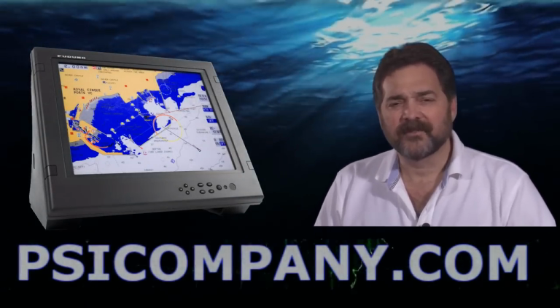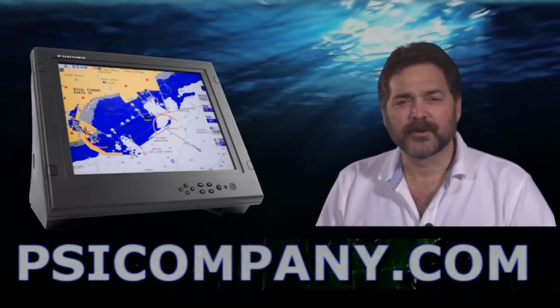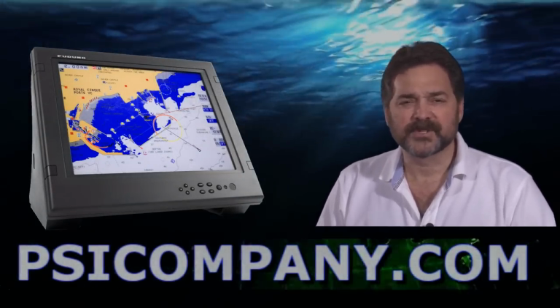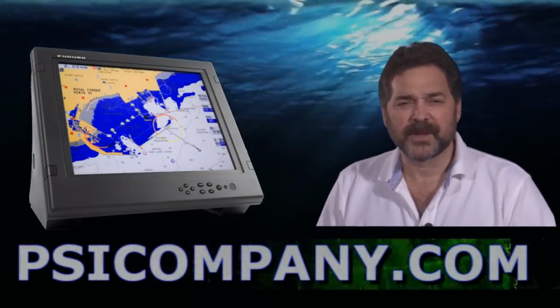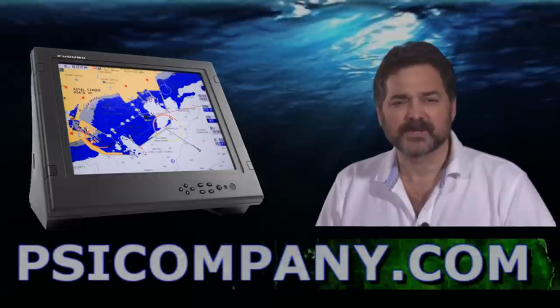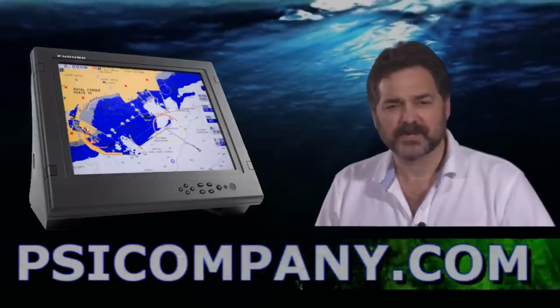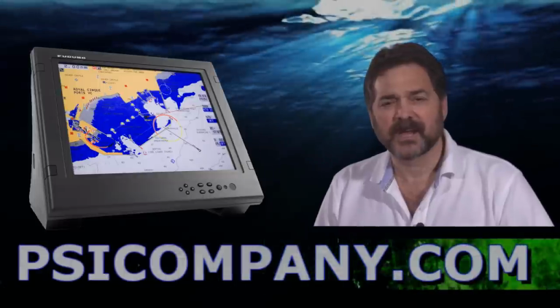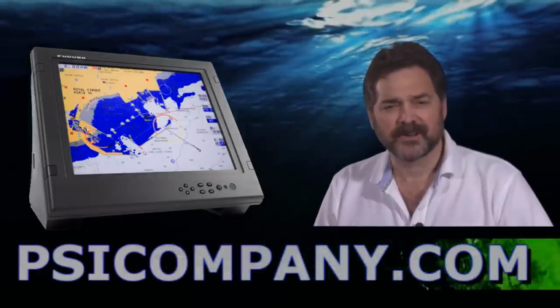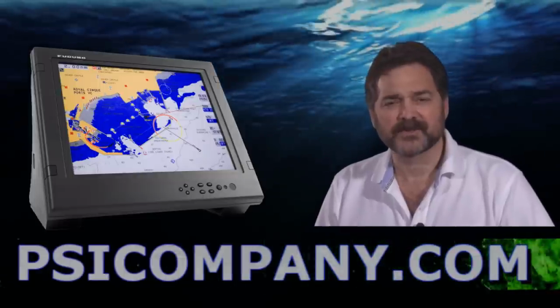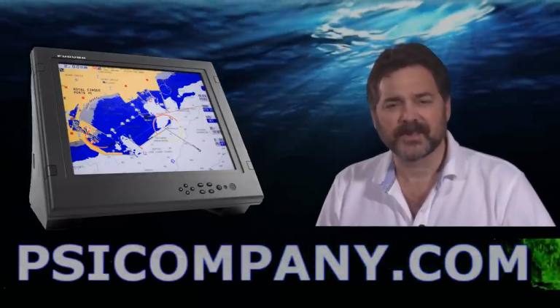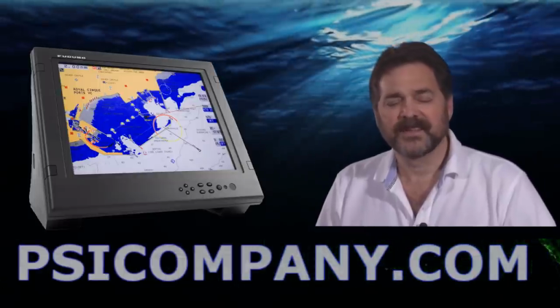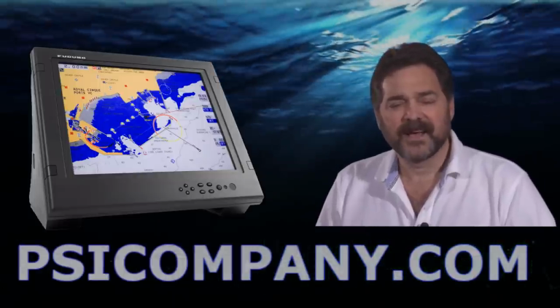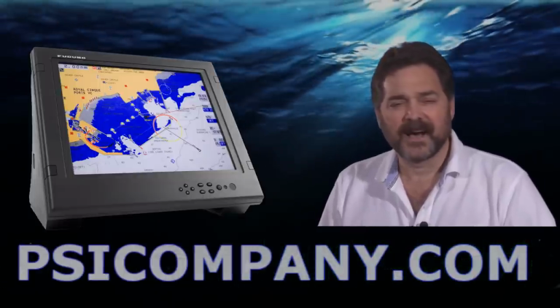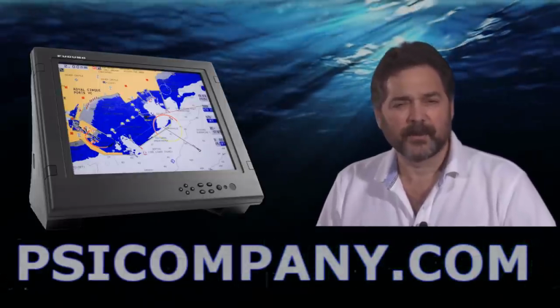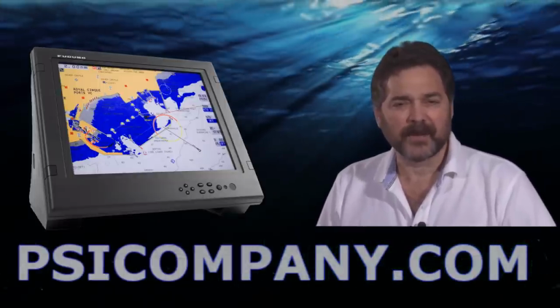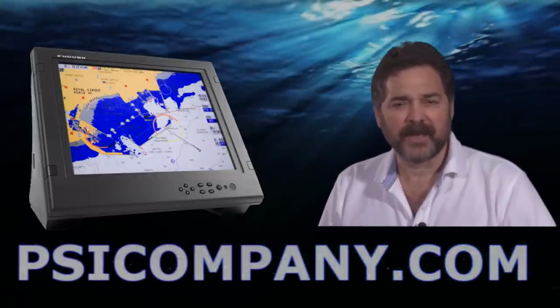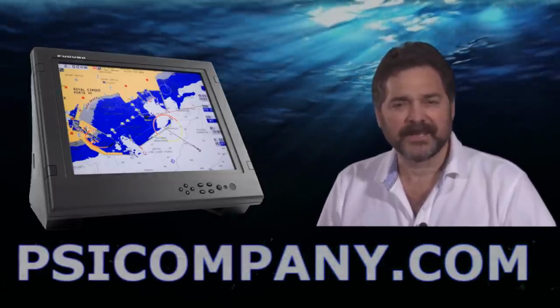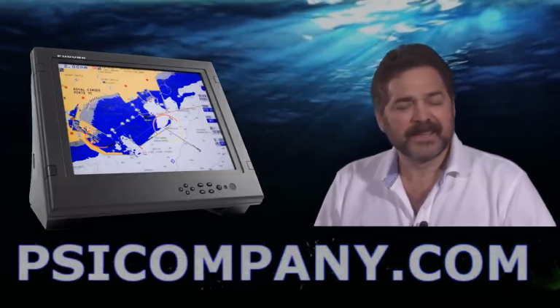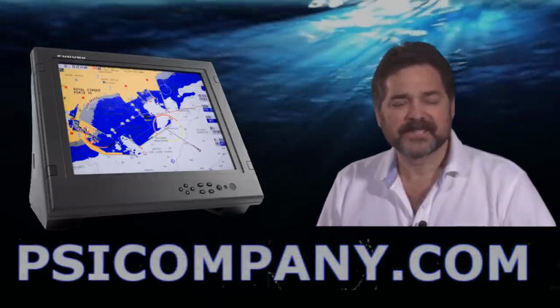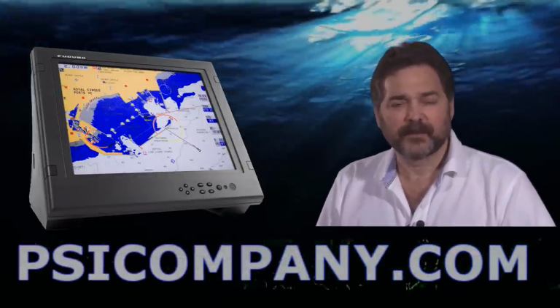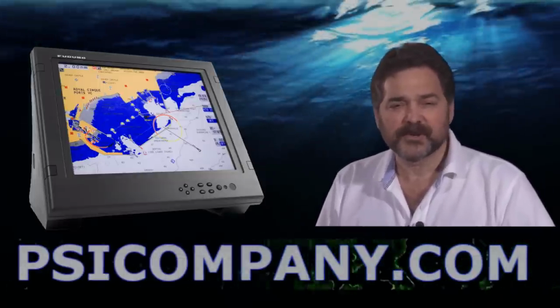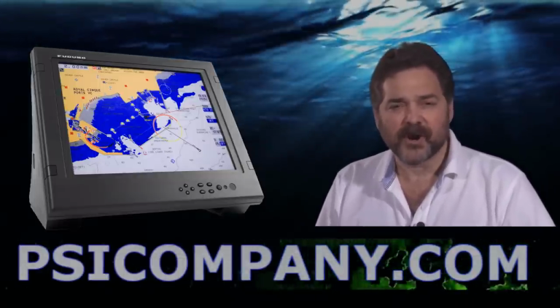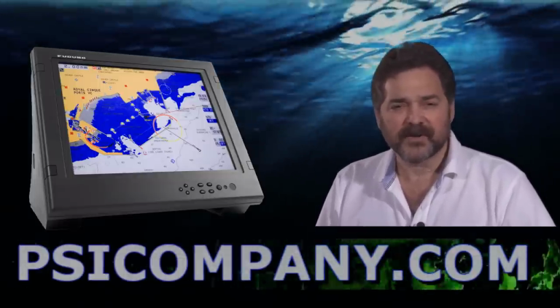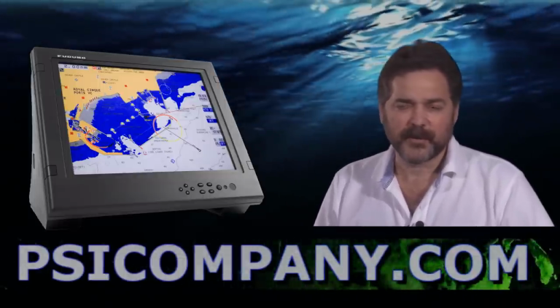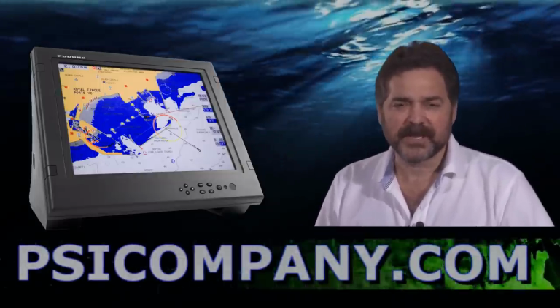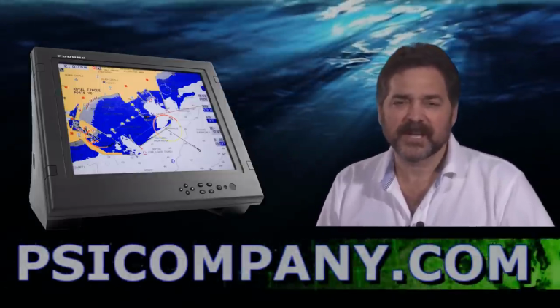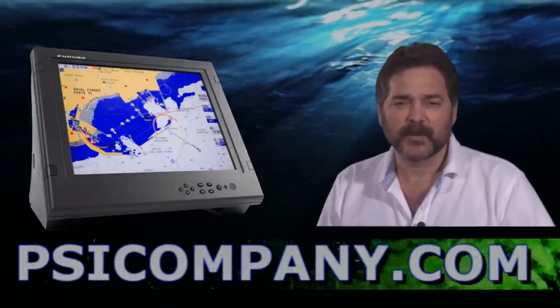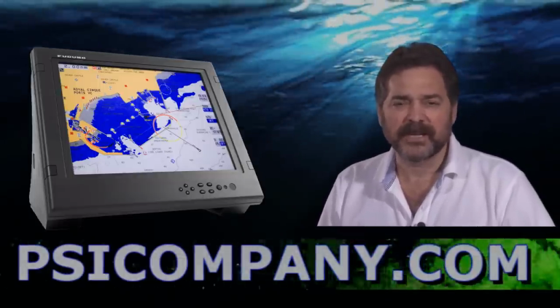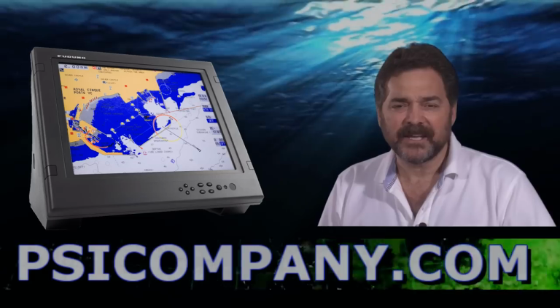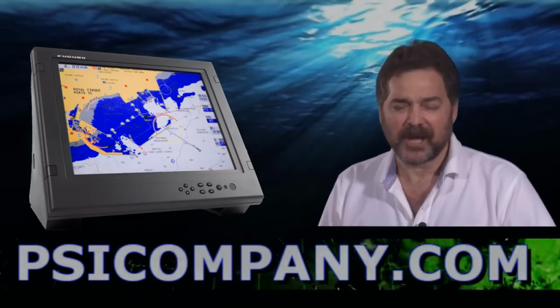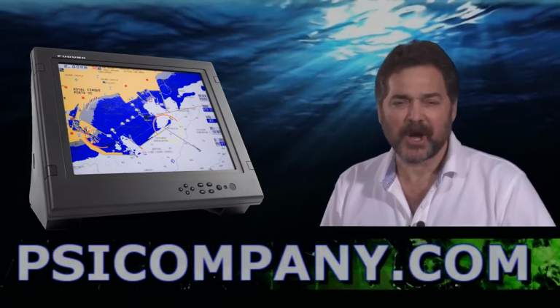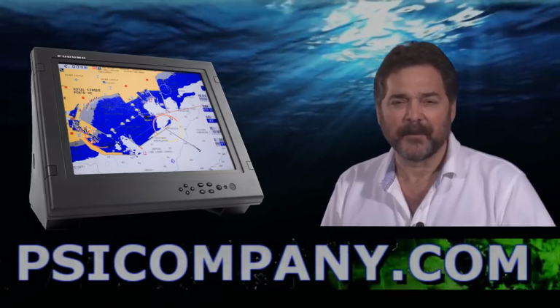If you're looking for a large bright color monitor for your bridge, this is an excellent addition. Ferno put some extra special care into this one — we recommend it. This has been Richard Hart for PSICompany.com.